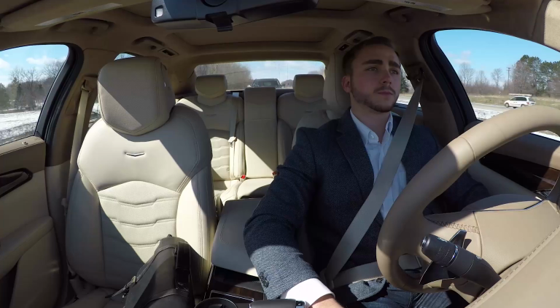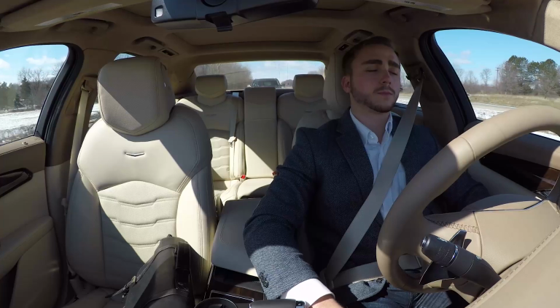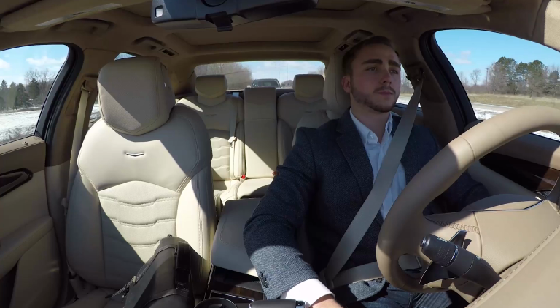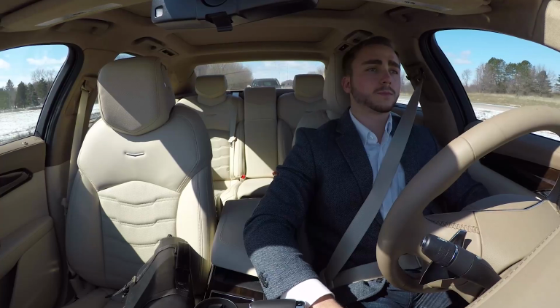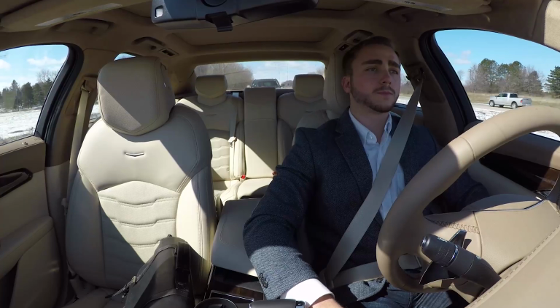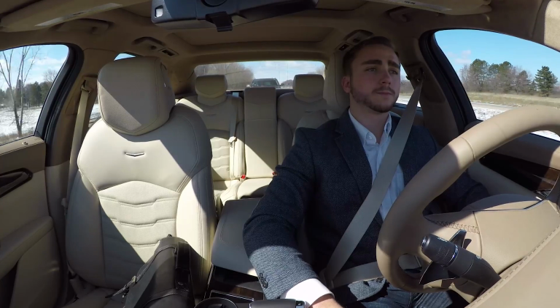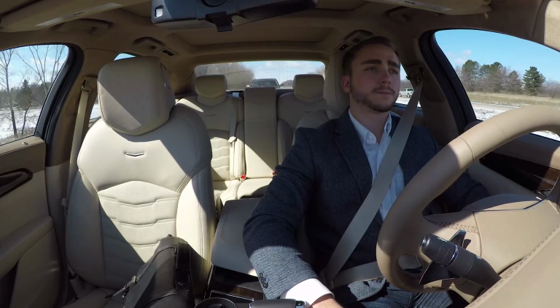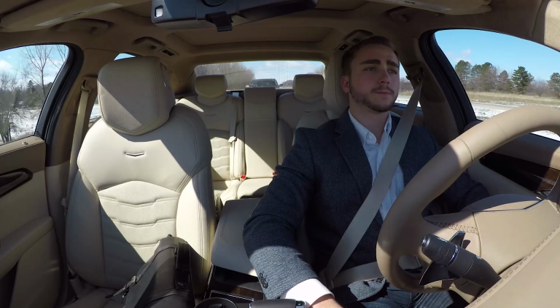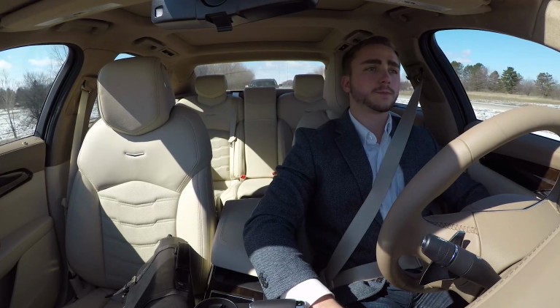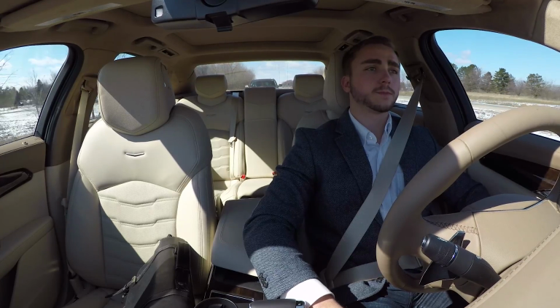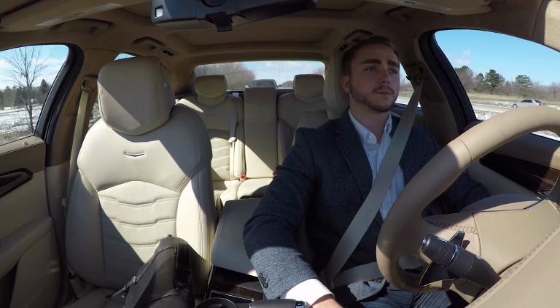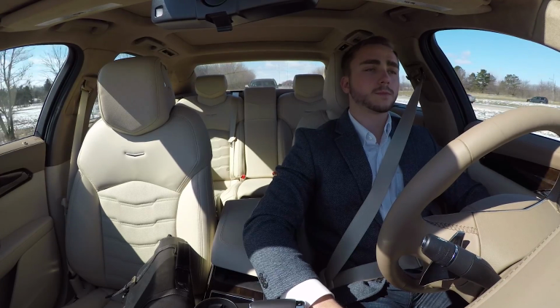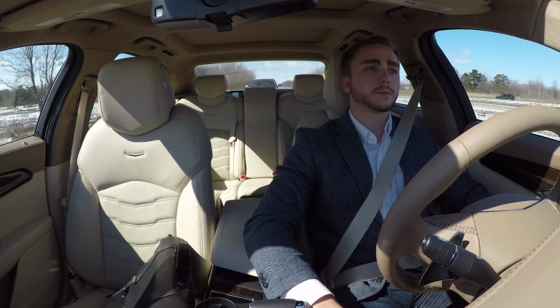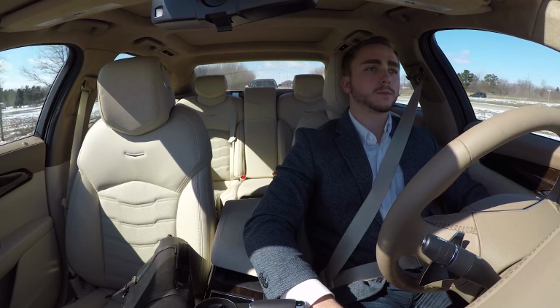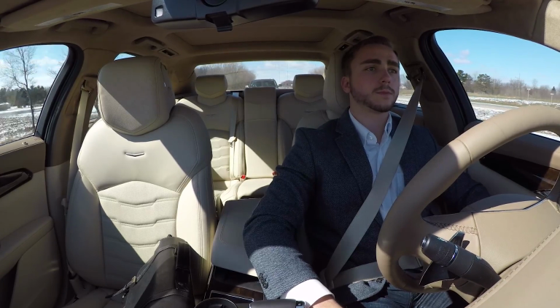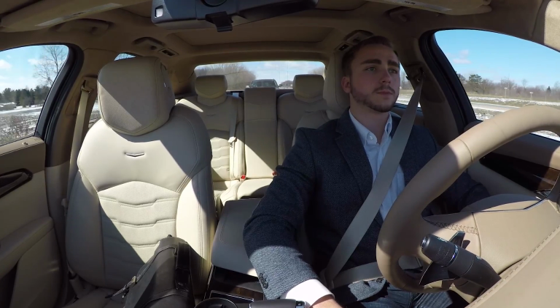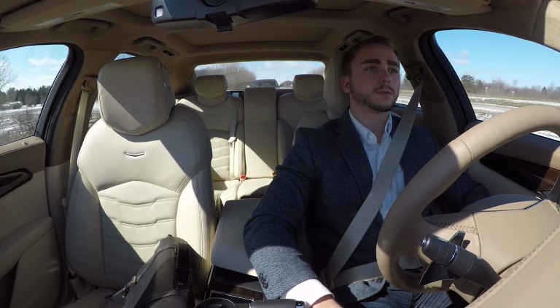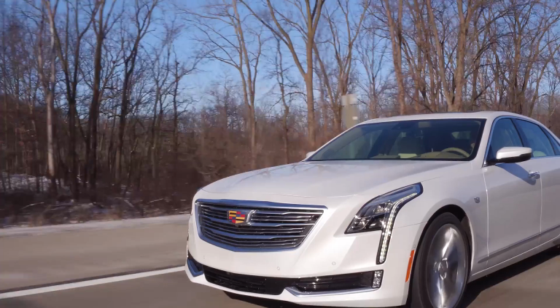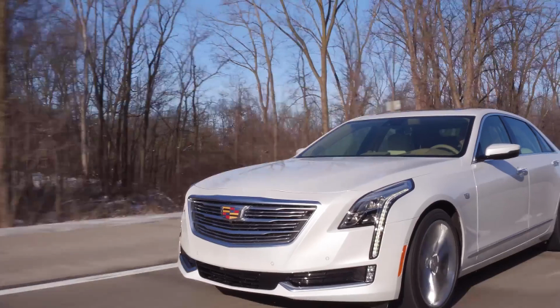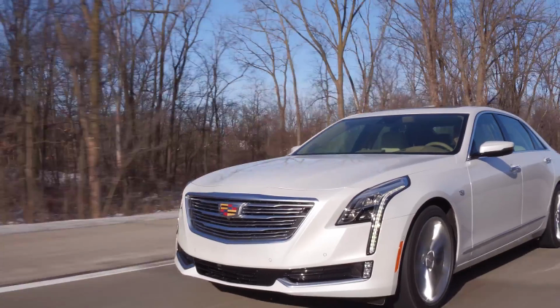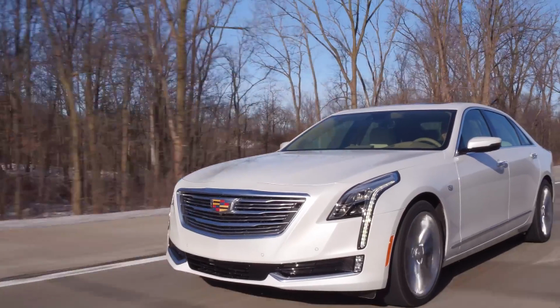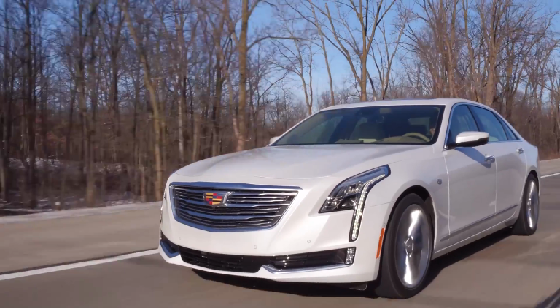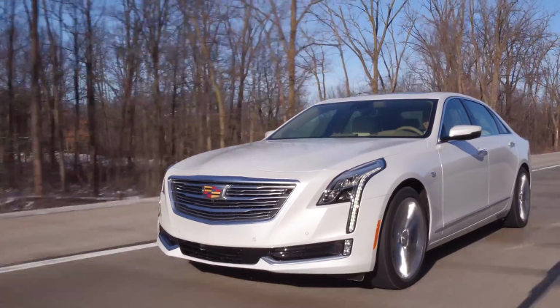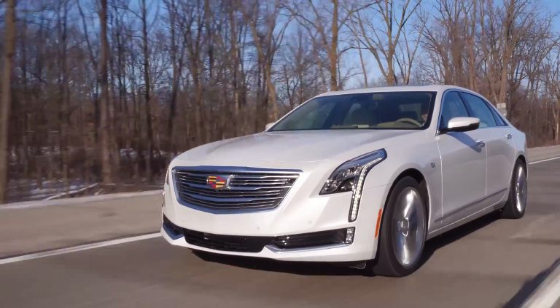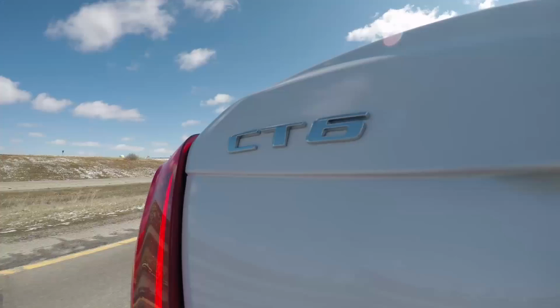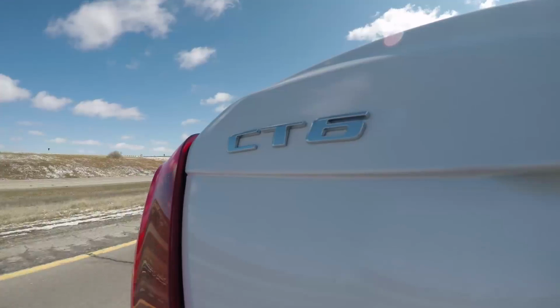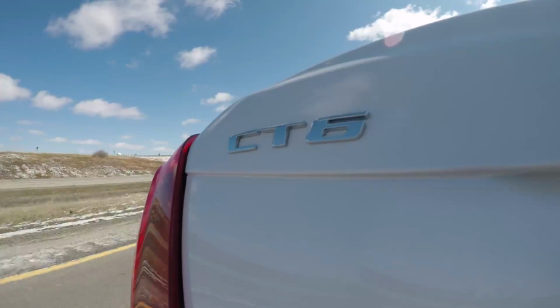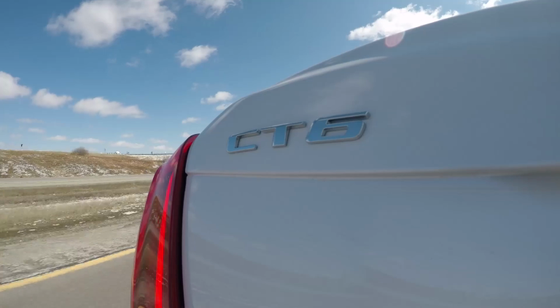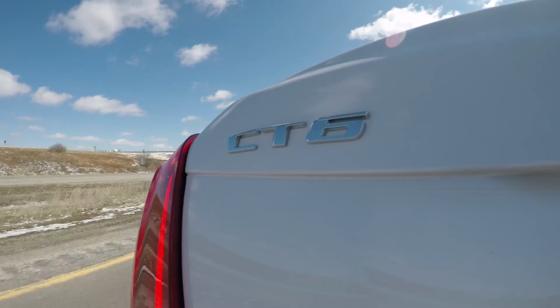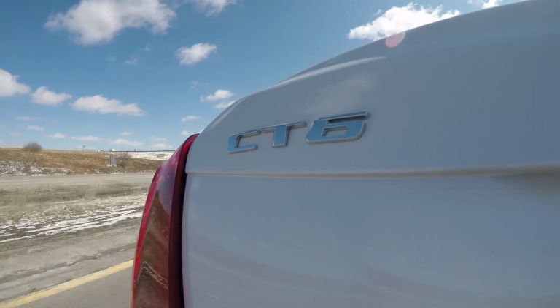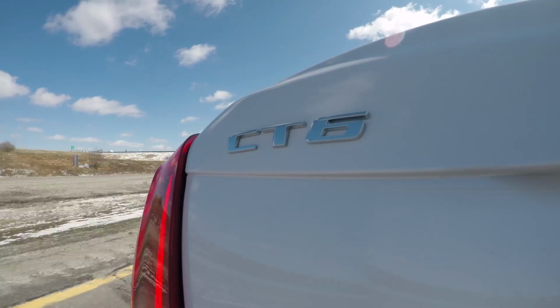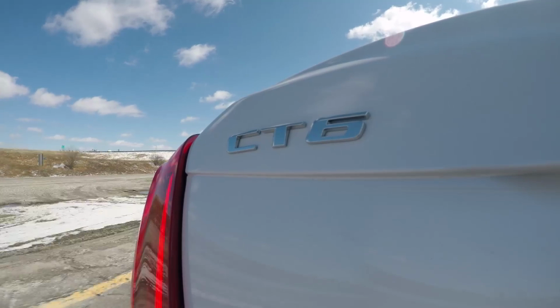Super Cruise. Hands-free driving for the highway. Available Fall 2017 on the Cadillac CT6.